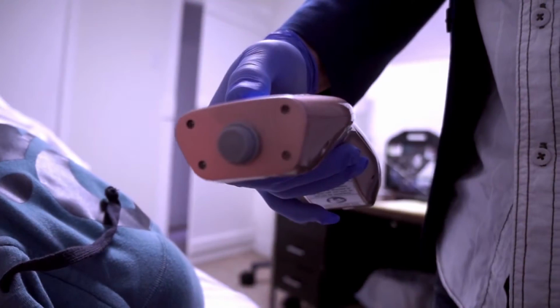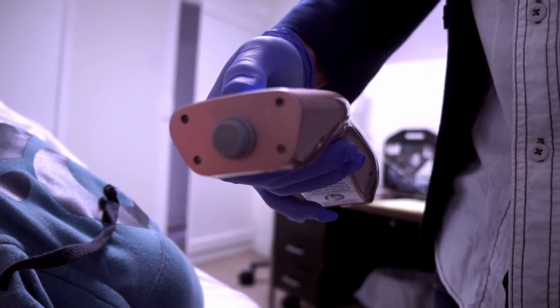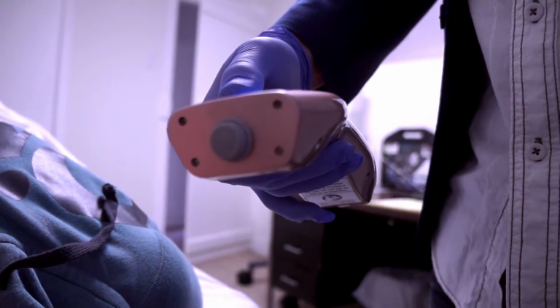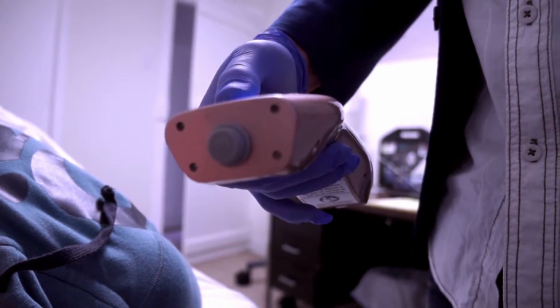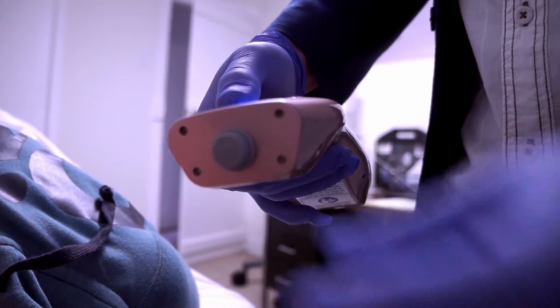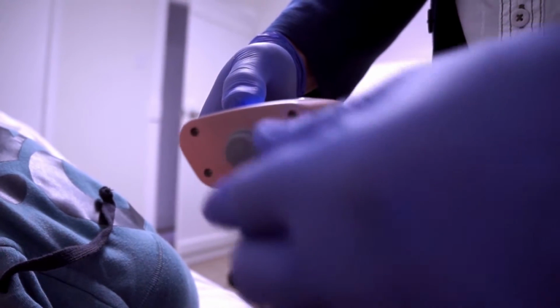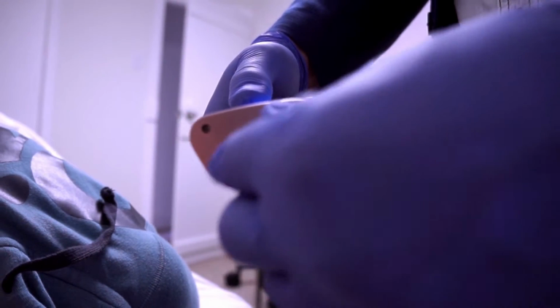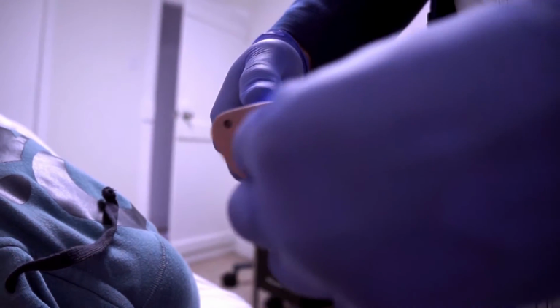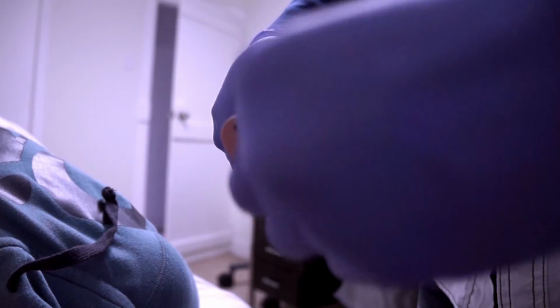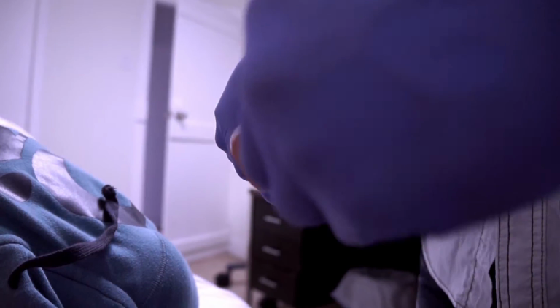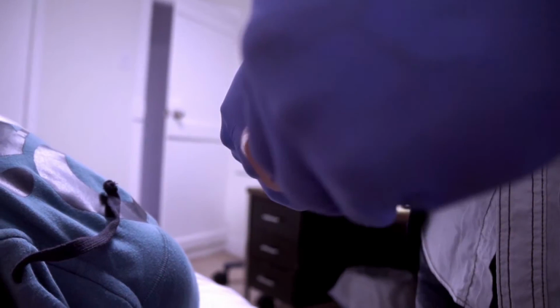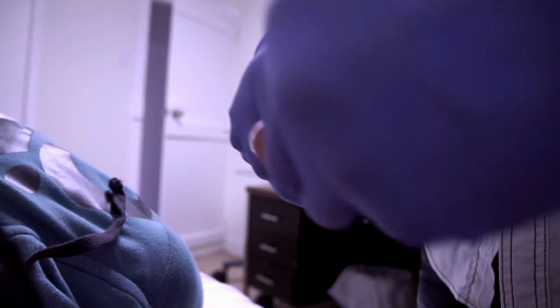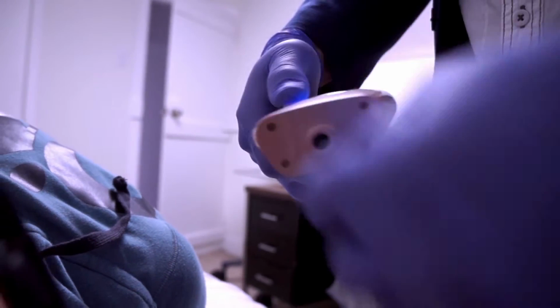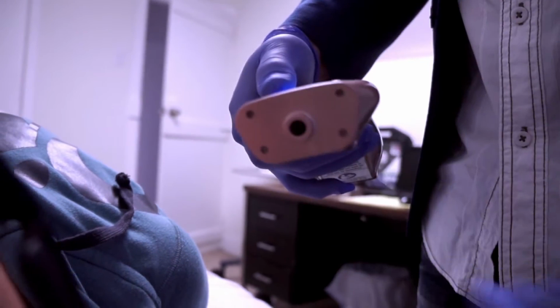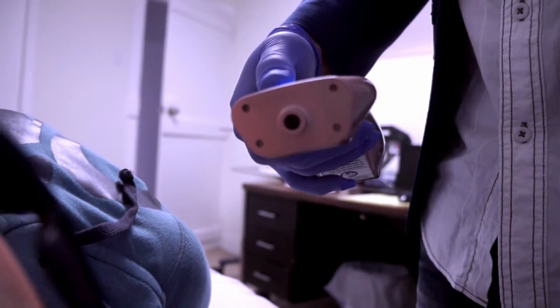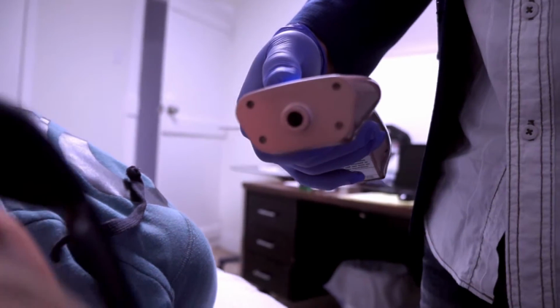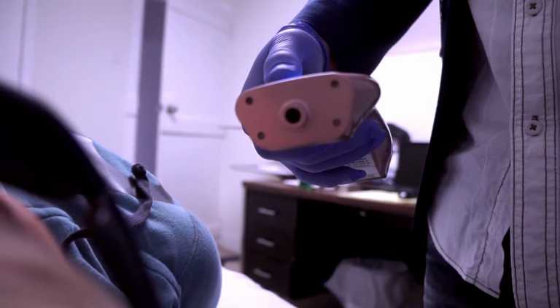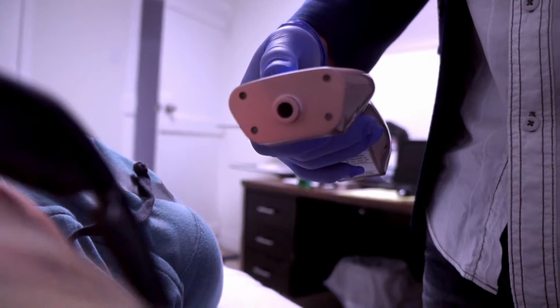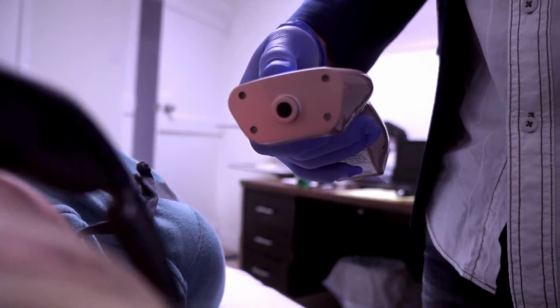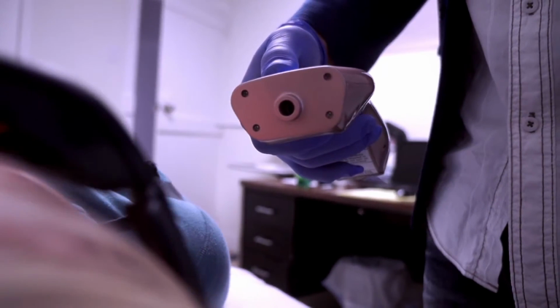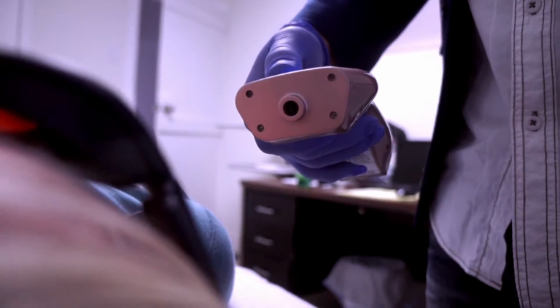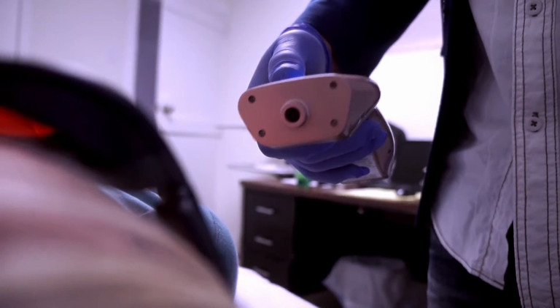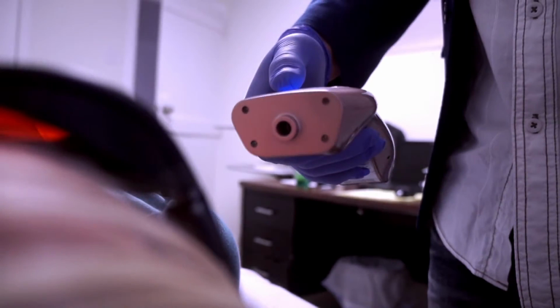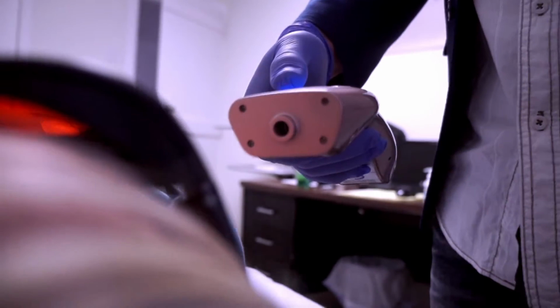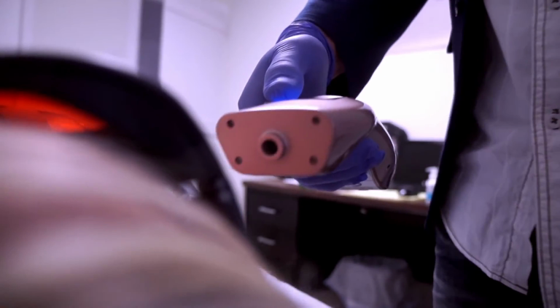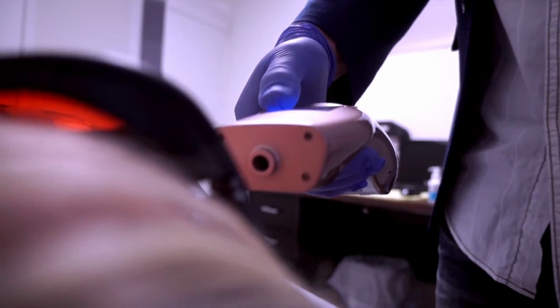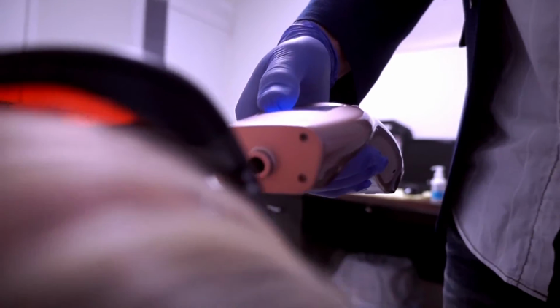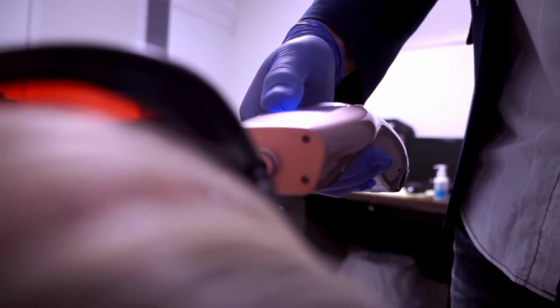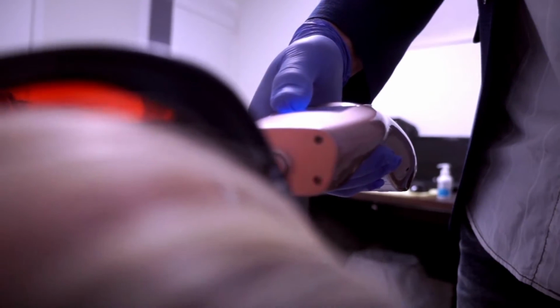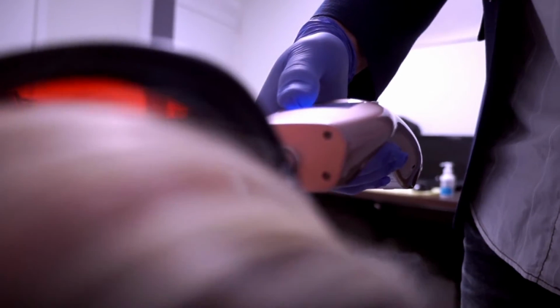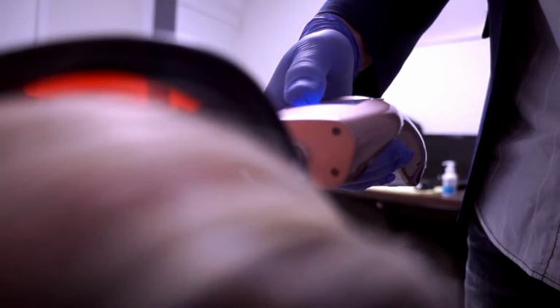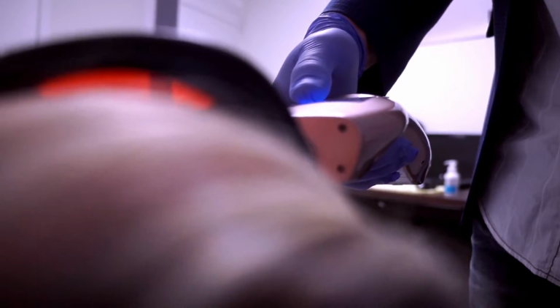Remove the safety cap, then press the on button on the laser to begin the treatment.